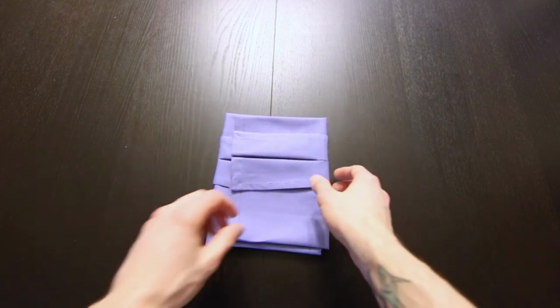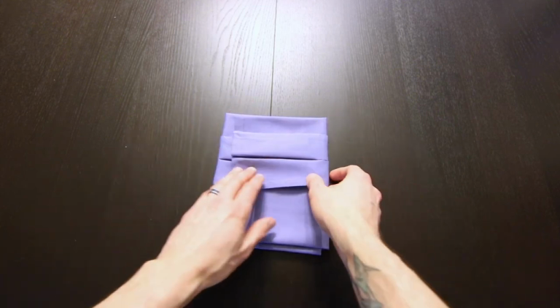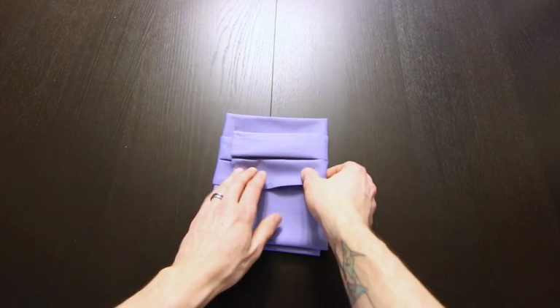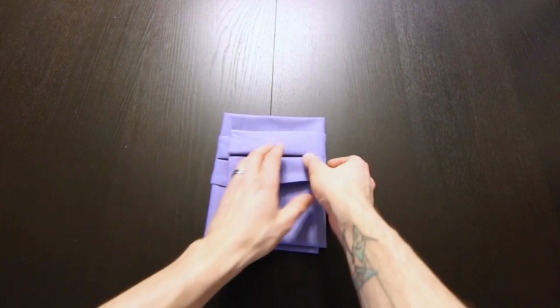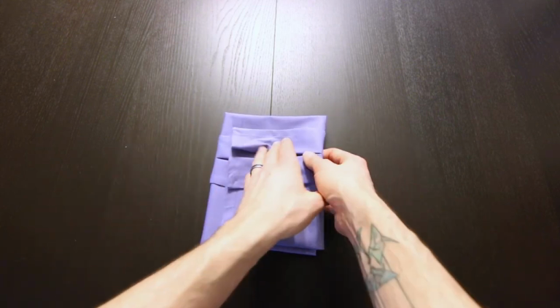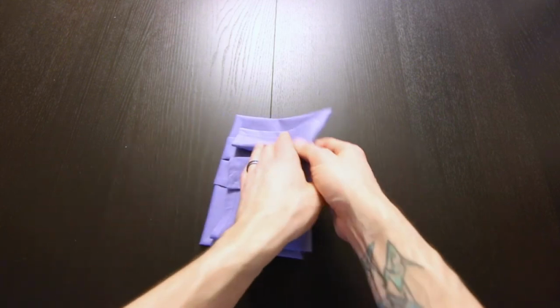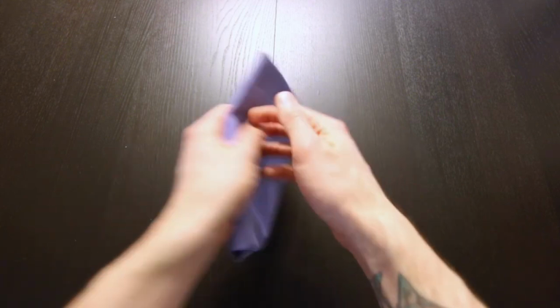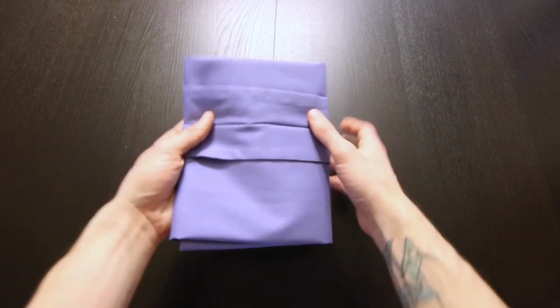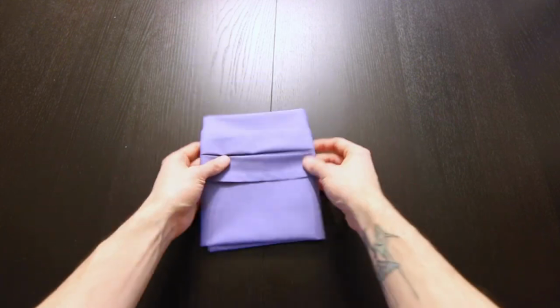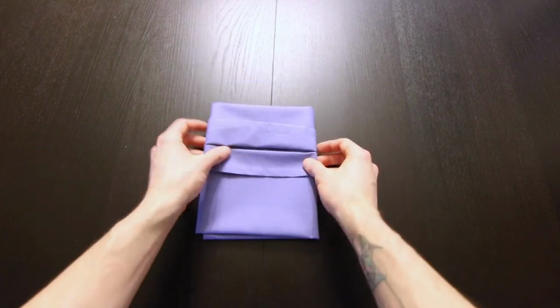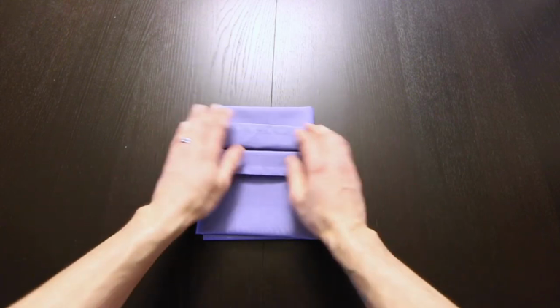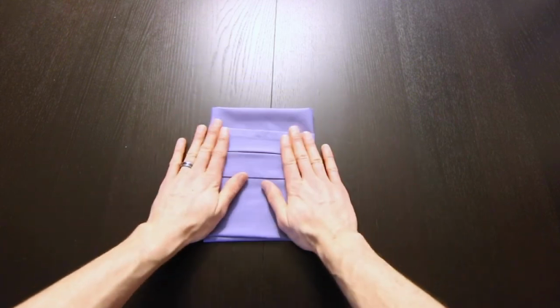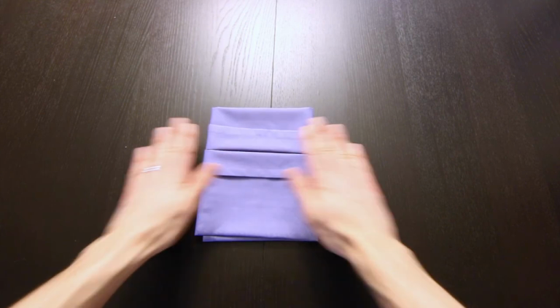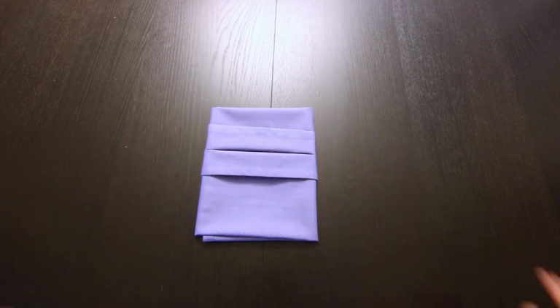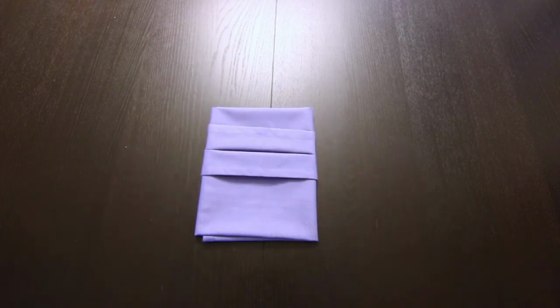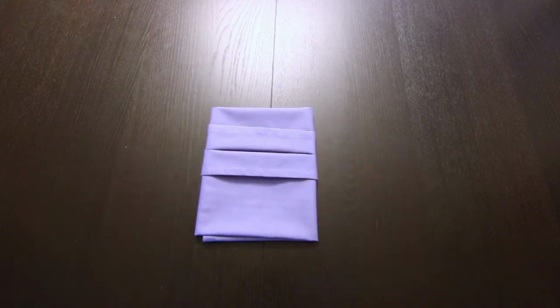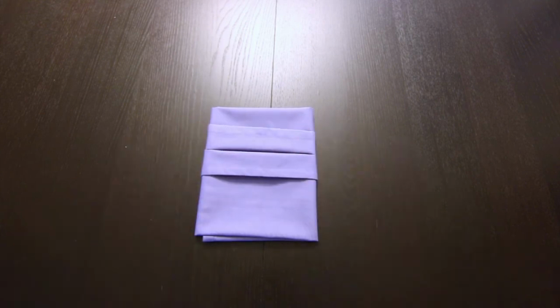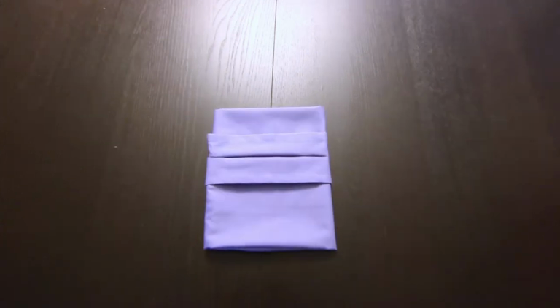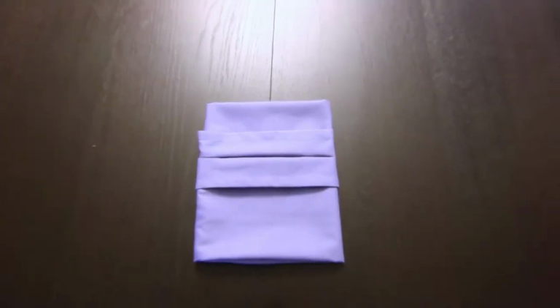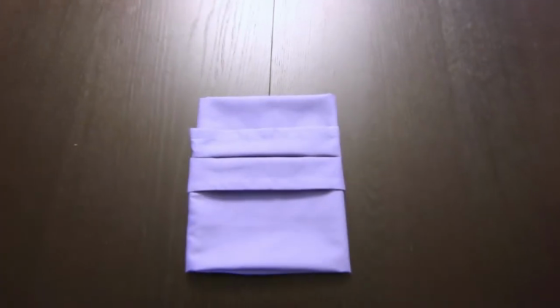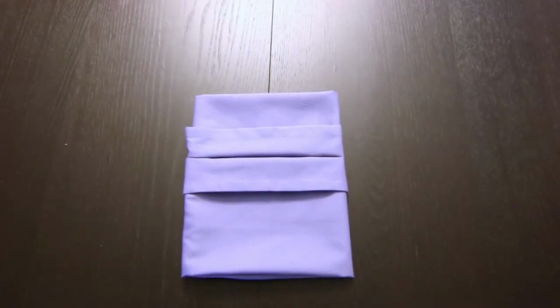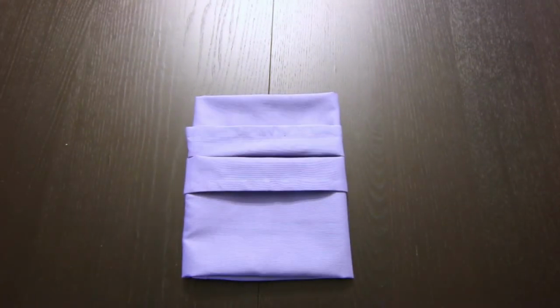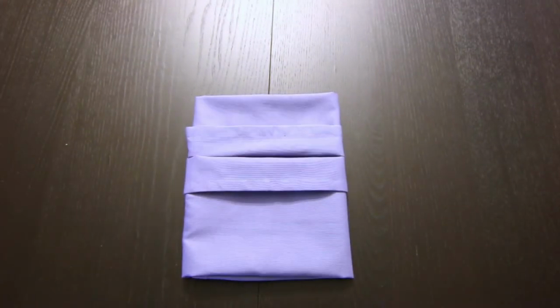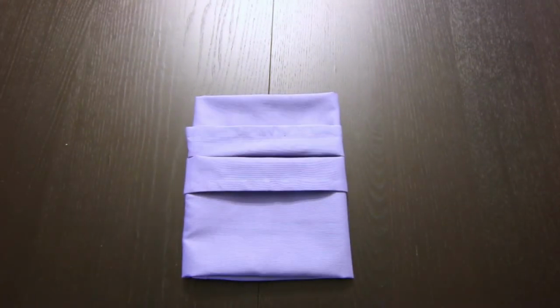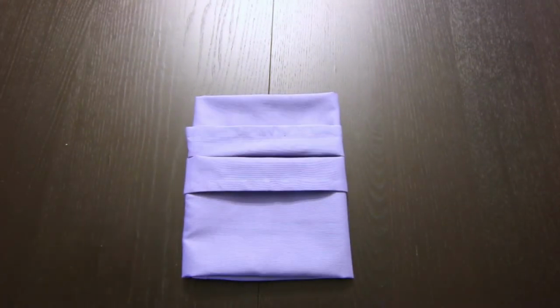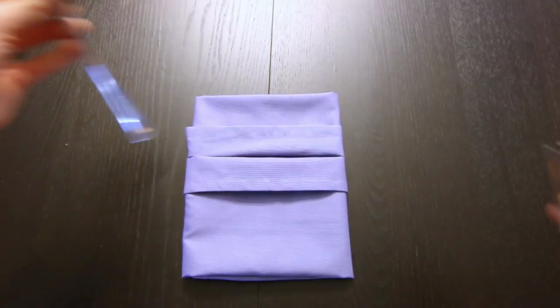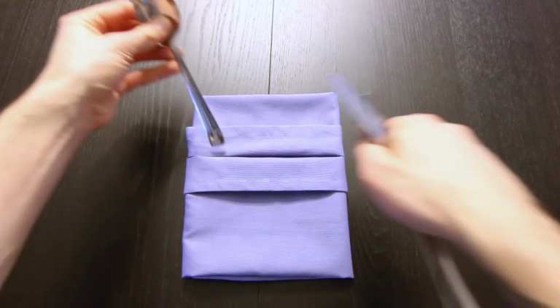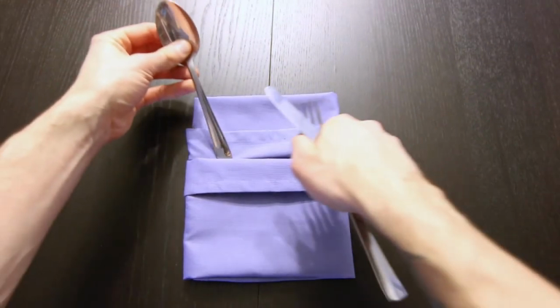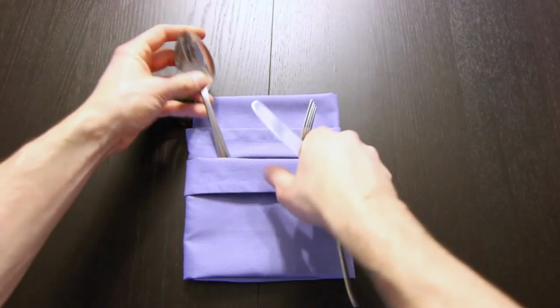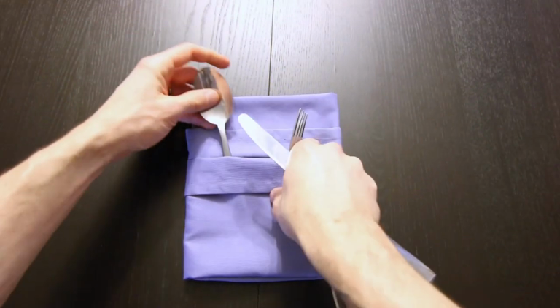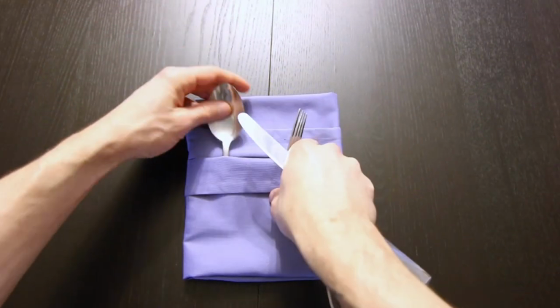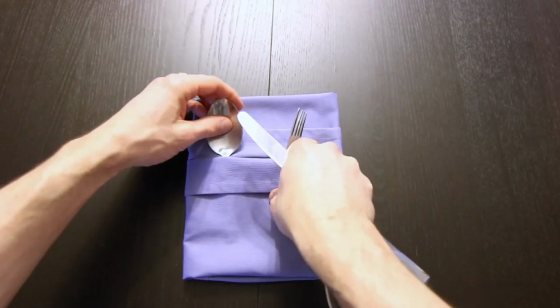Then we'll fold this edge over right along this edge. Now just turn that over, and then tuck your silverware right in there.